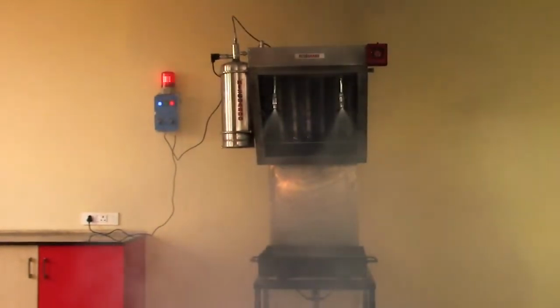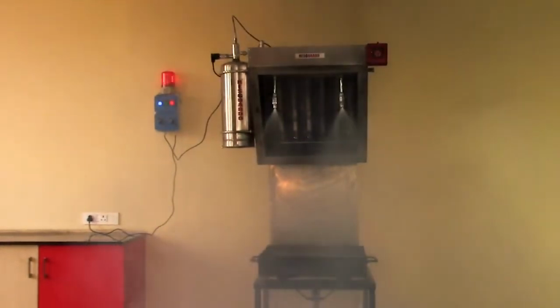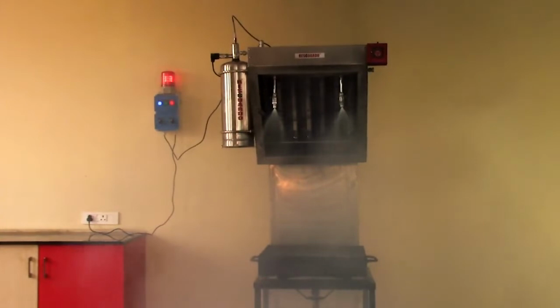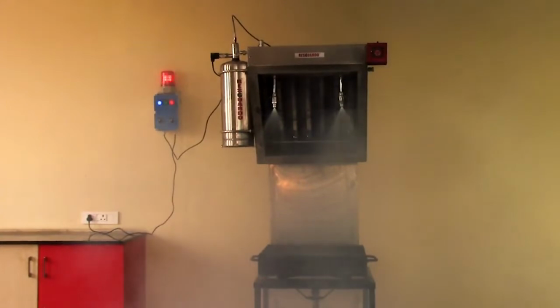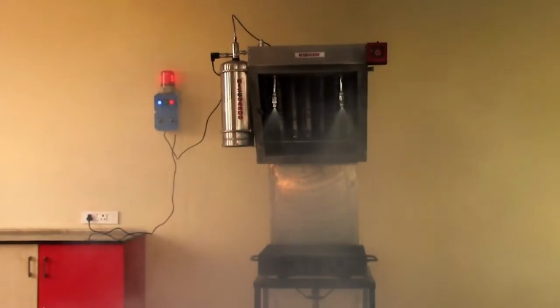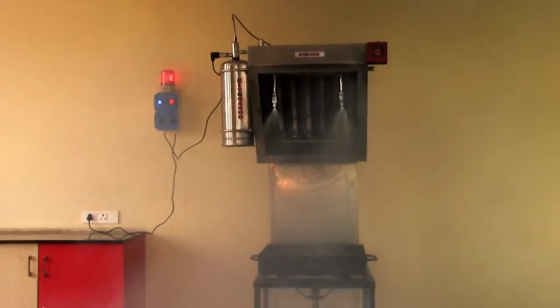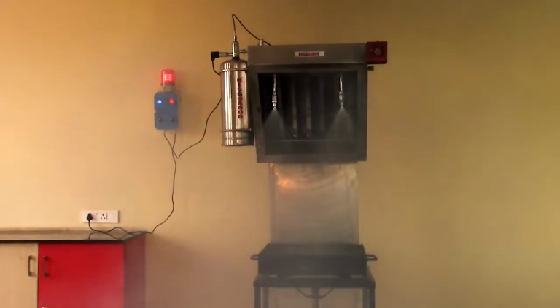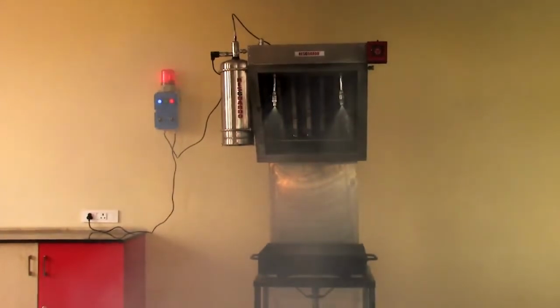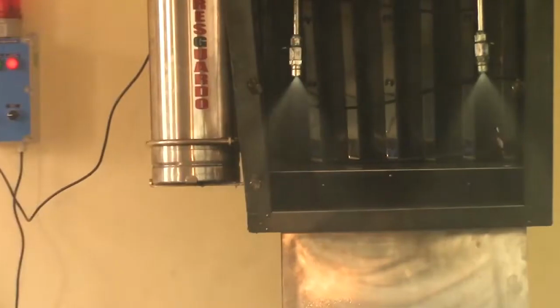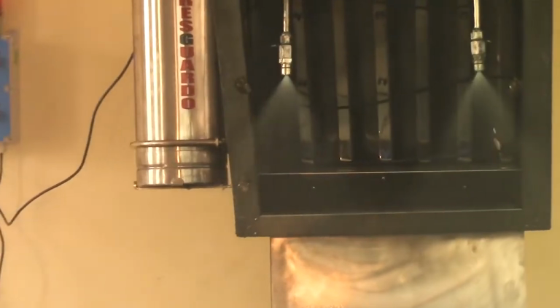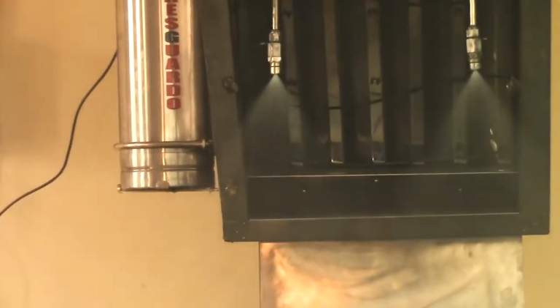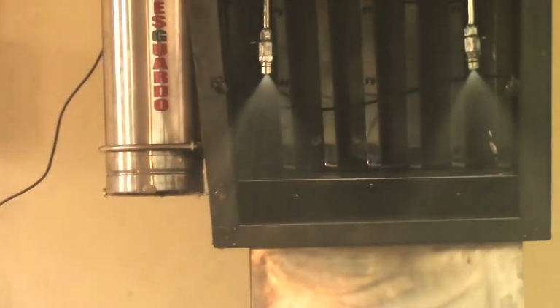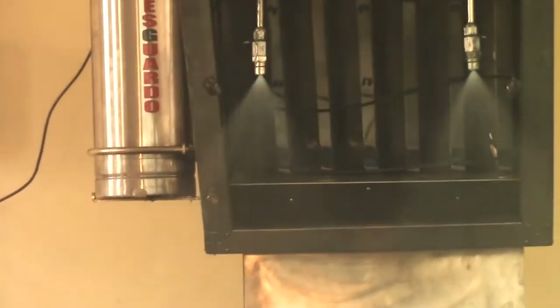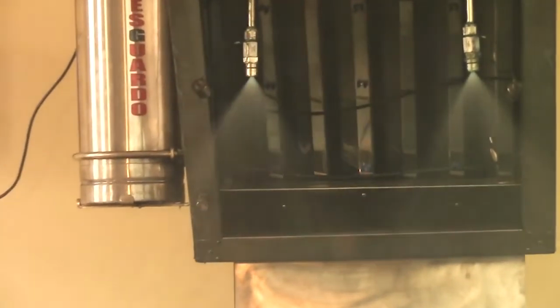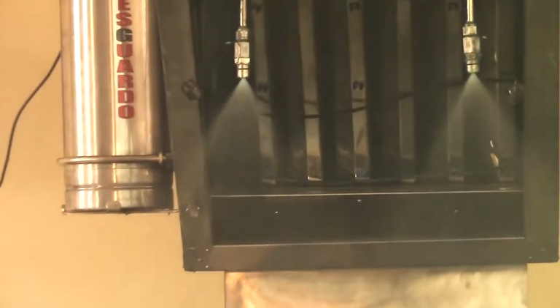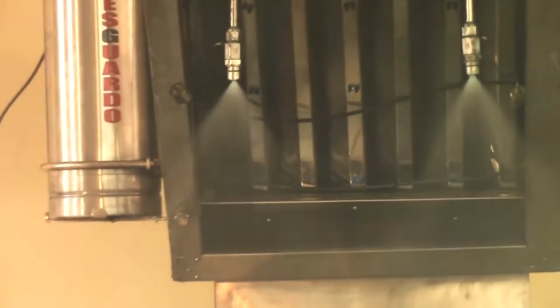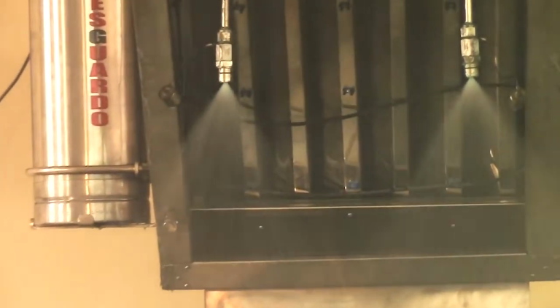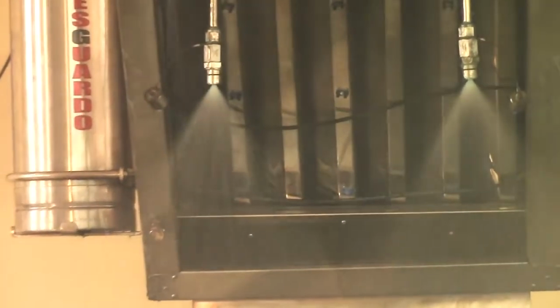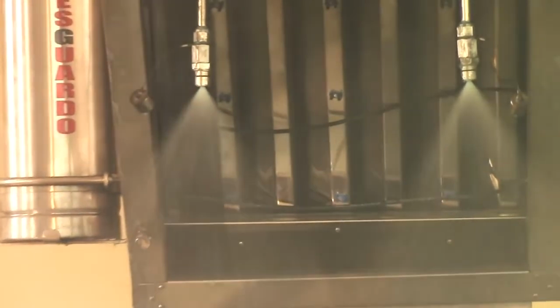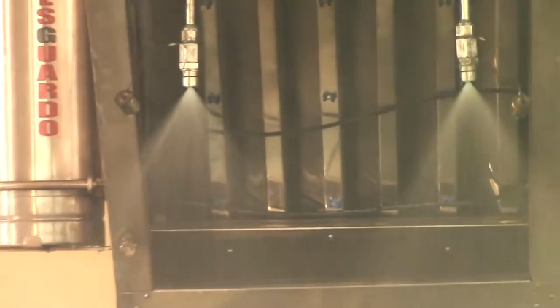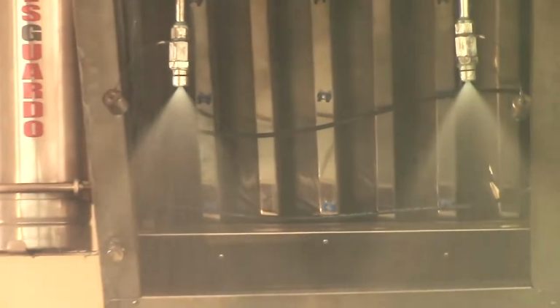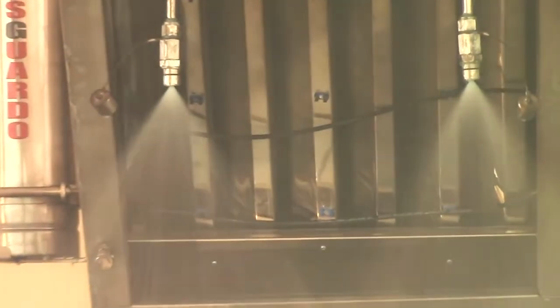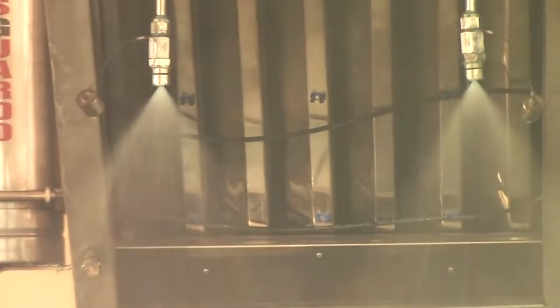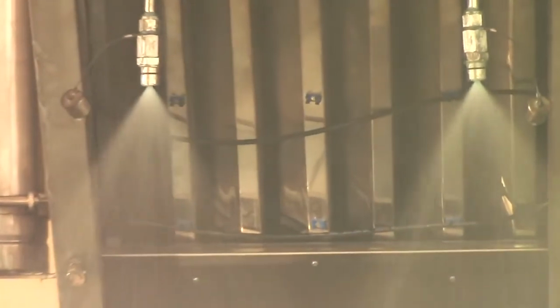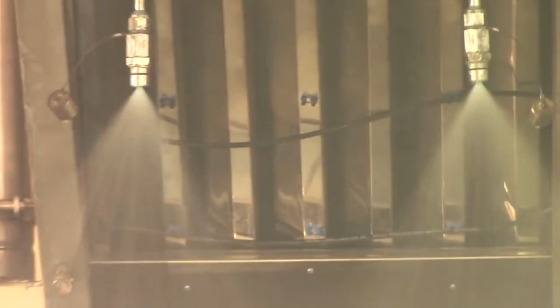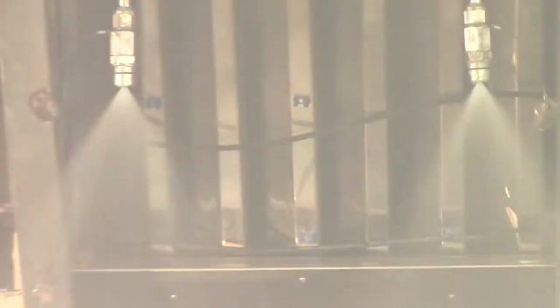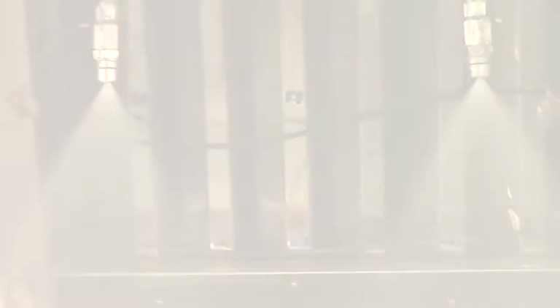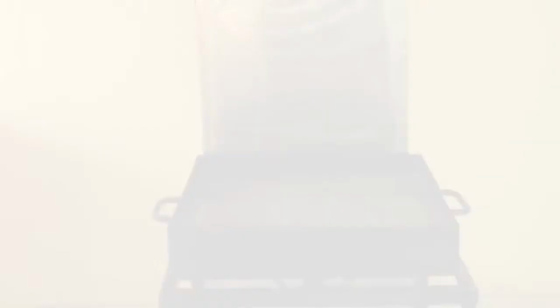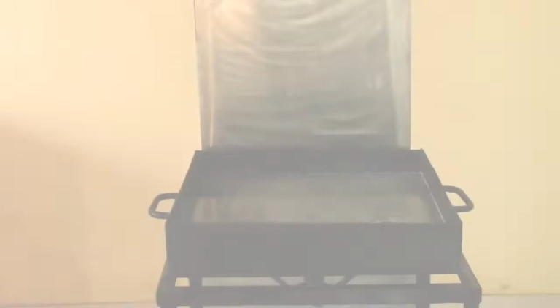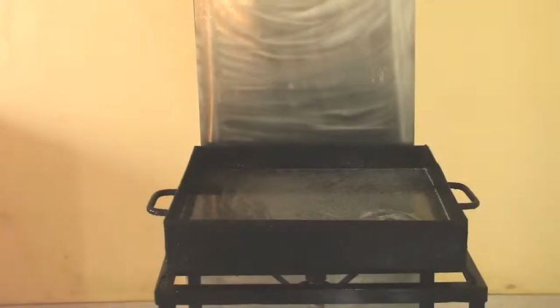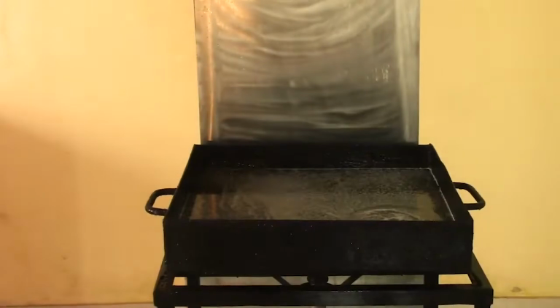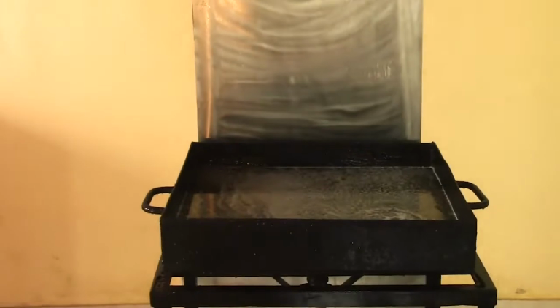The fire is immediately extinguished by saponifying the fat oils and cooling the surrounding hot surfaces. Thus, the dreaded fear of re-ignition is eliminated since the hot surface gets cooled down quickly.